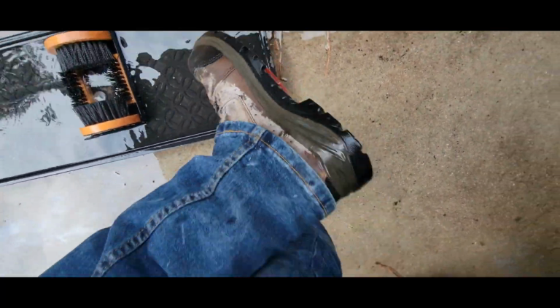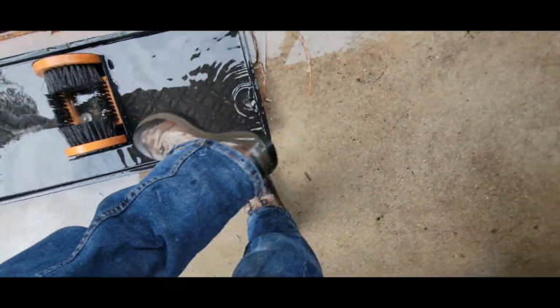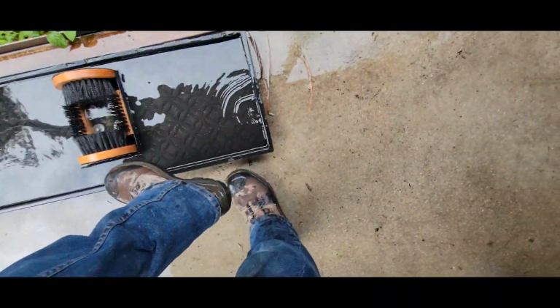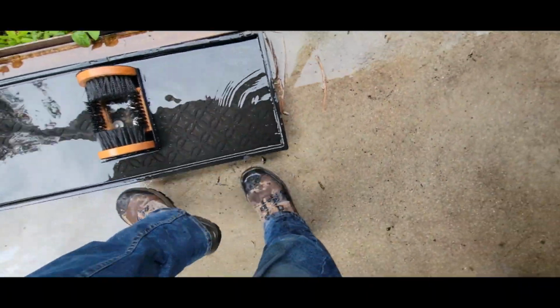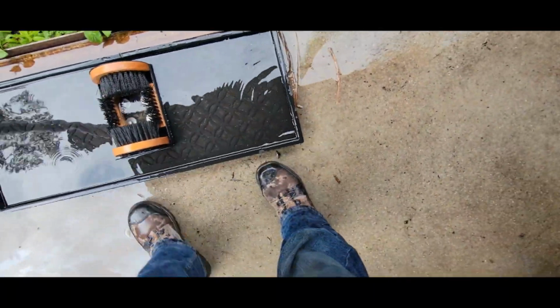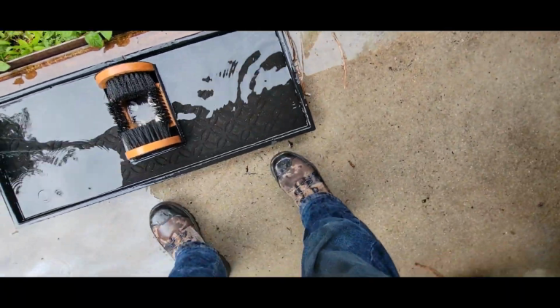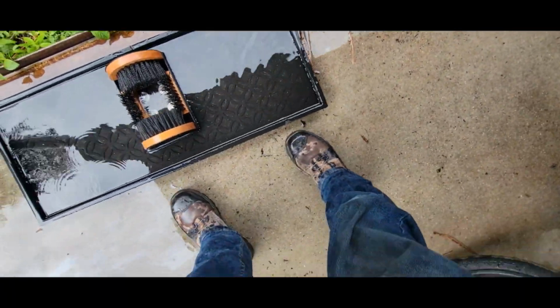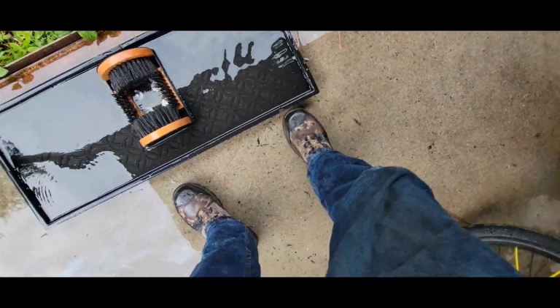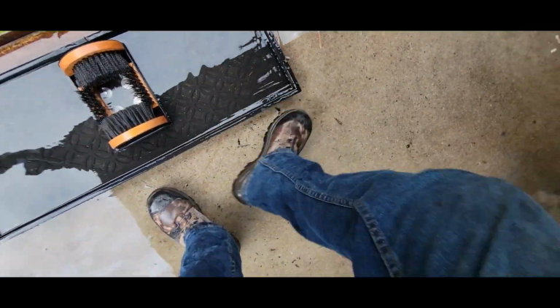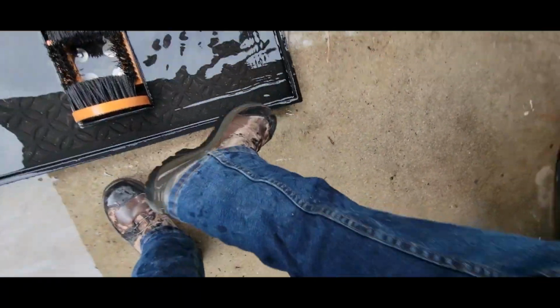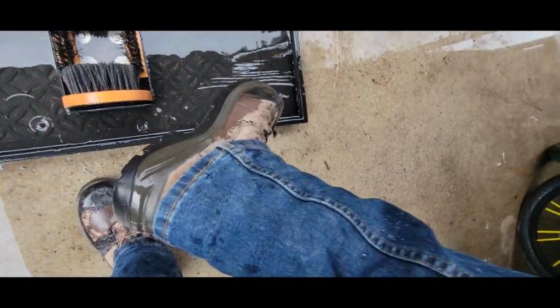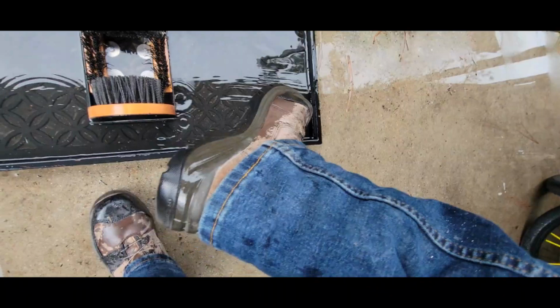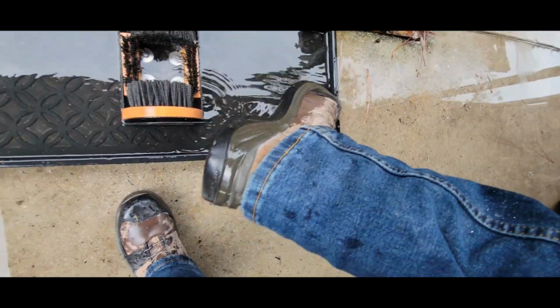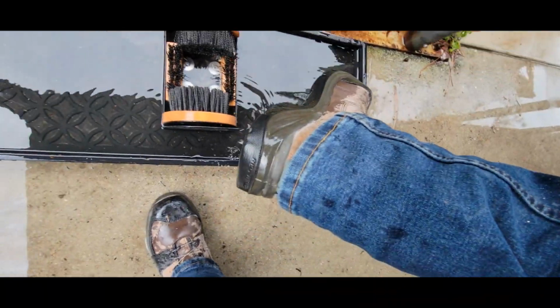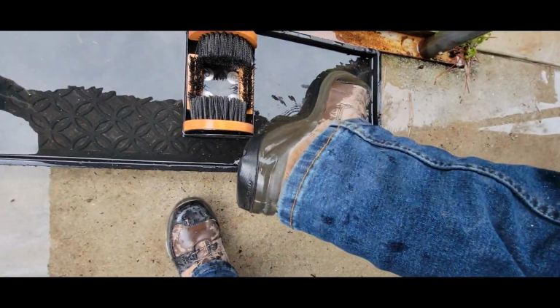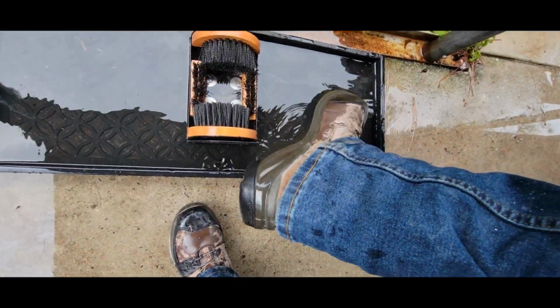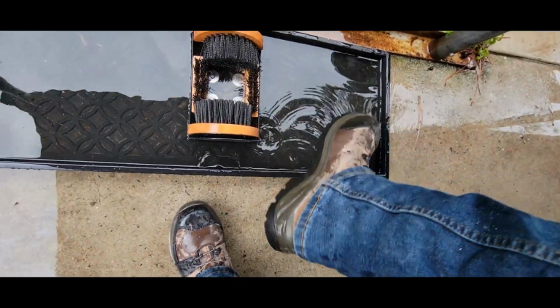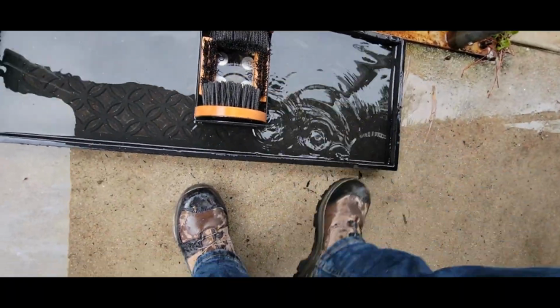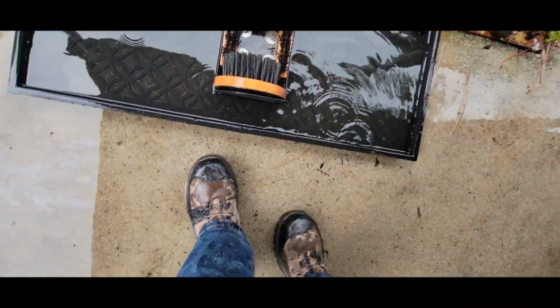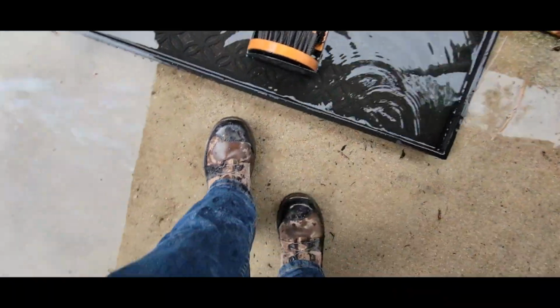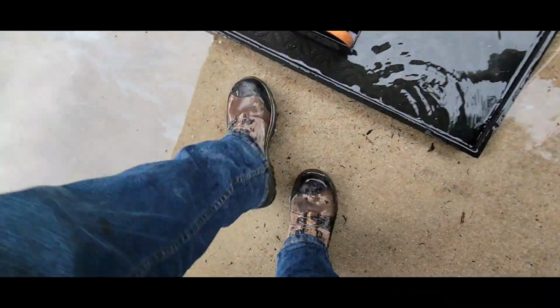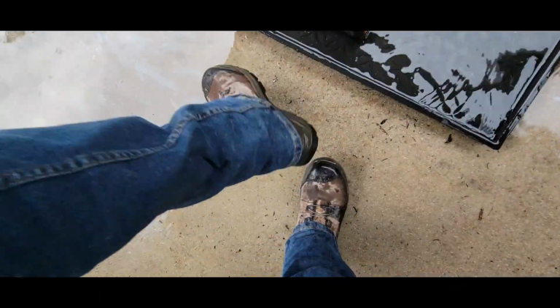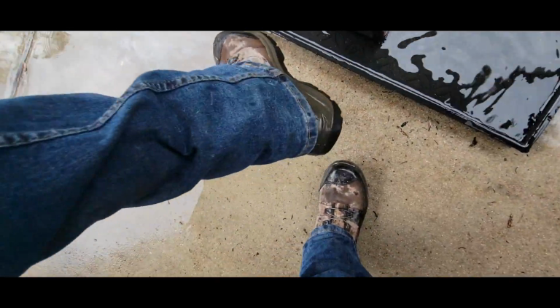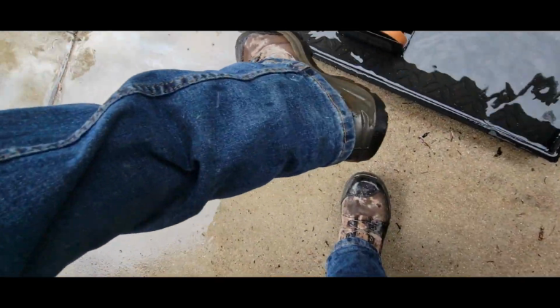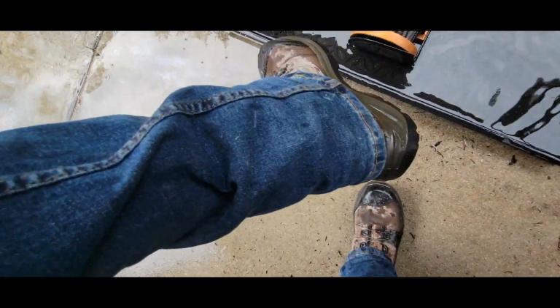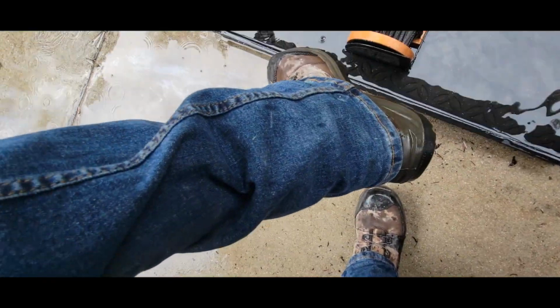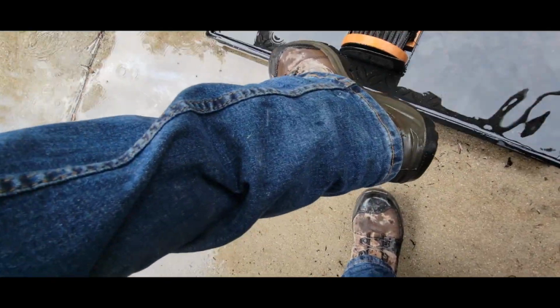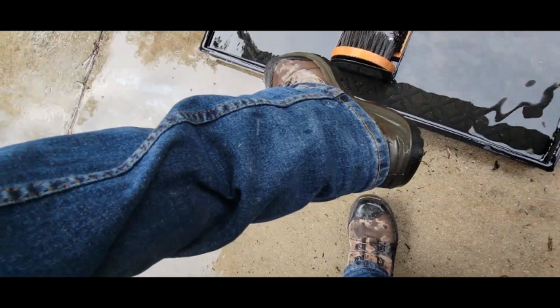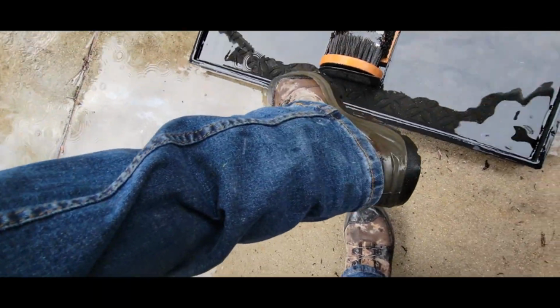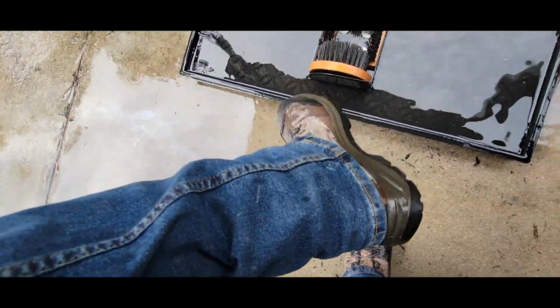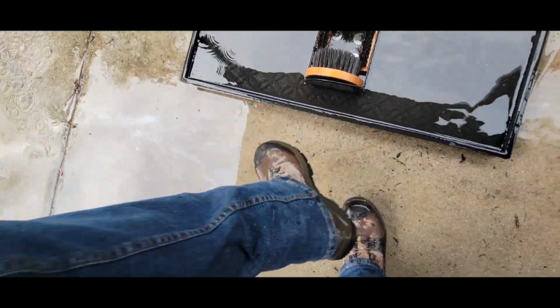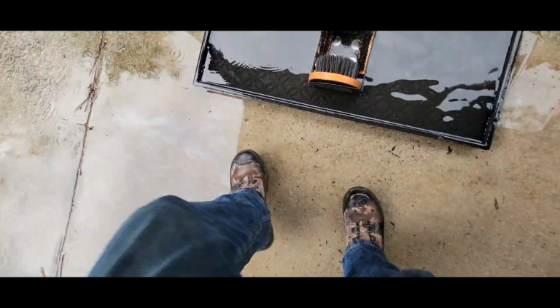We're good to go. Look at that - didn't even reach my jeans. That's what I'm talking about.